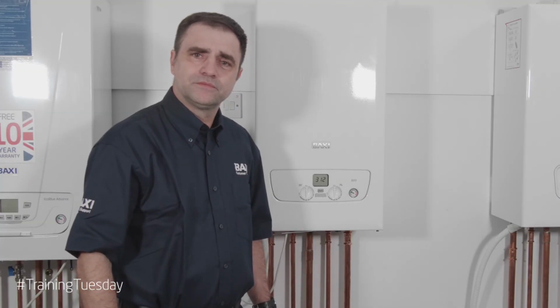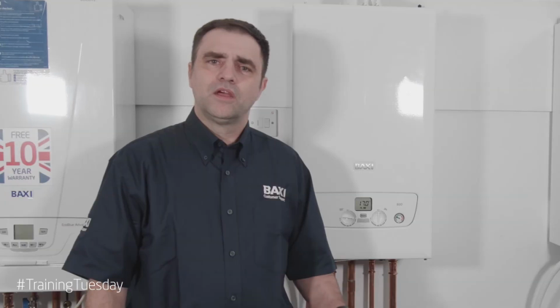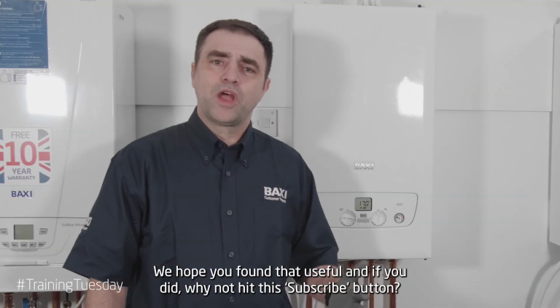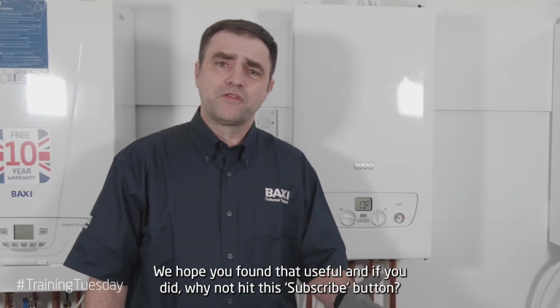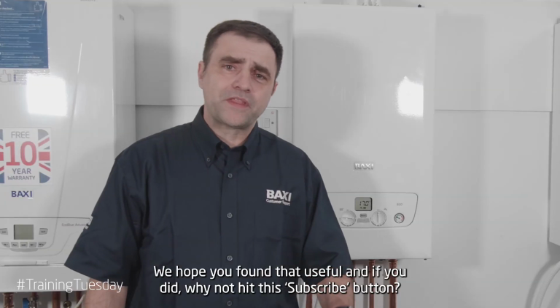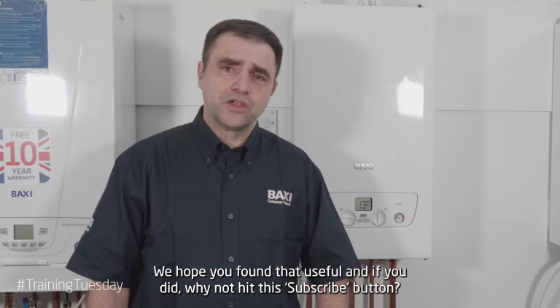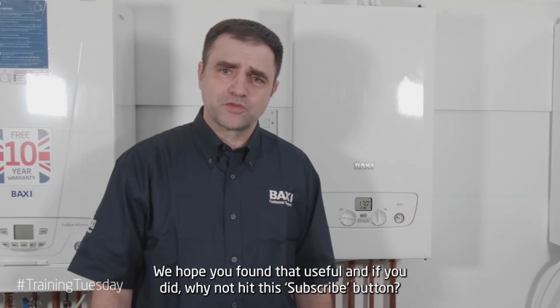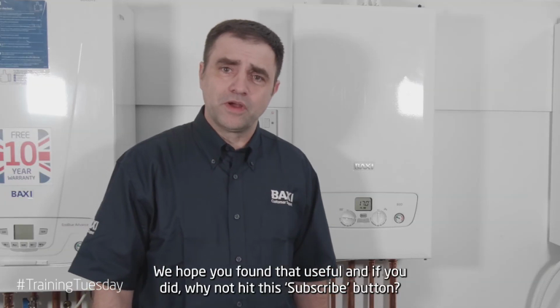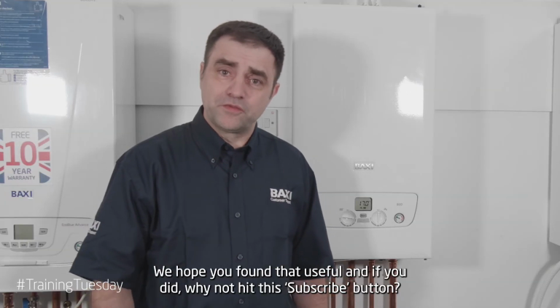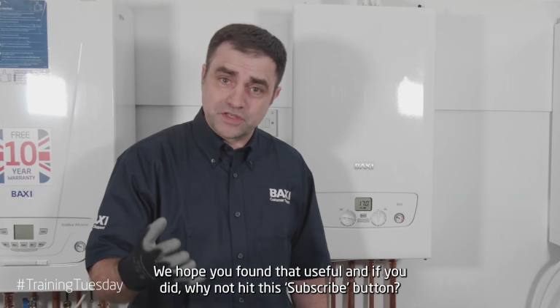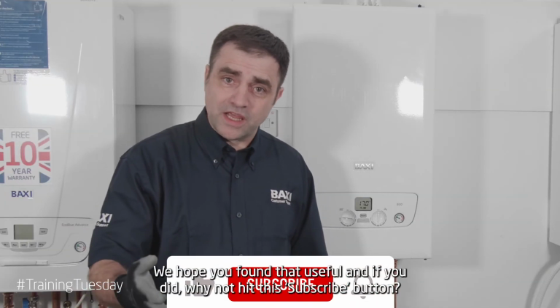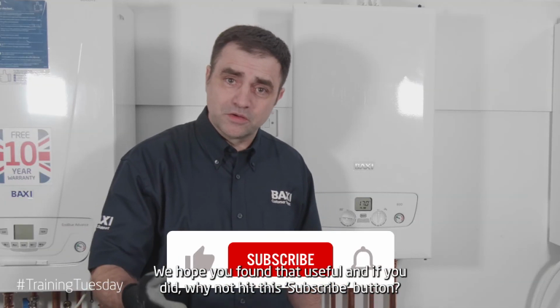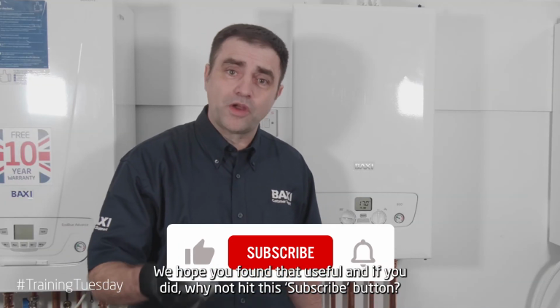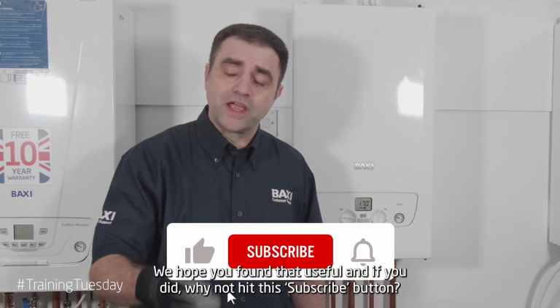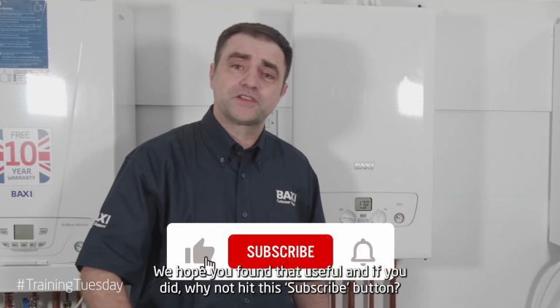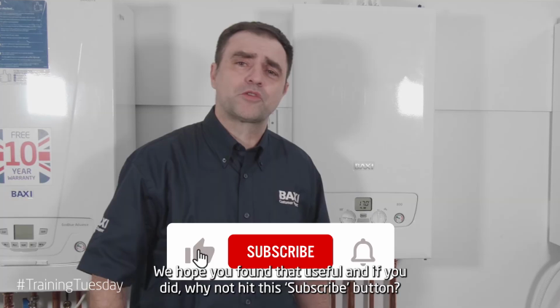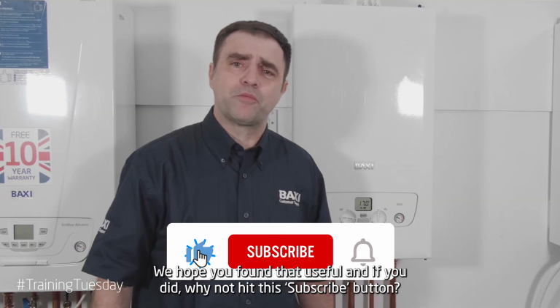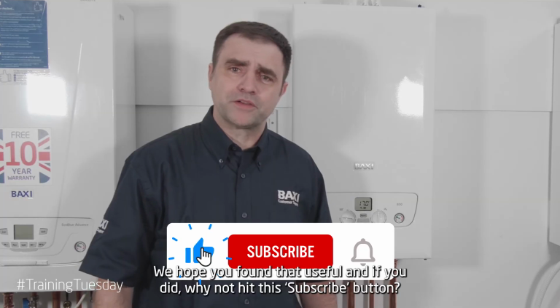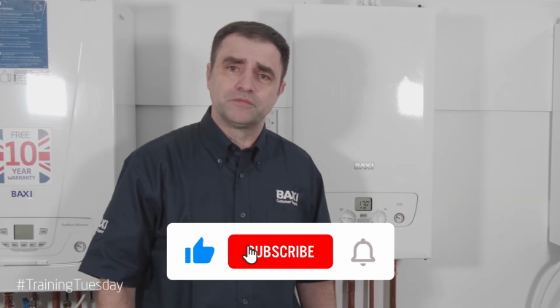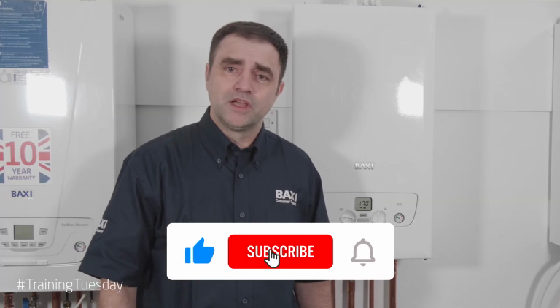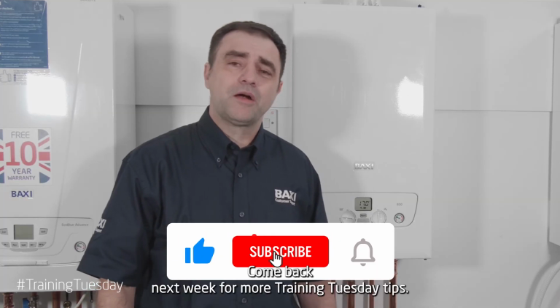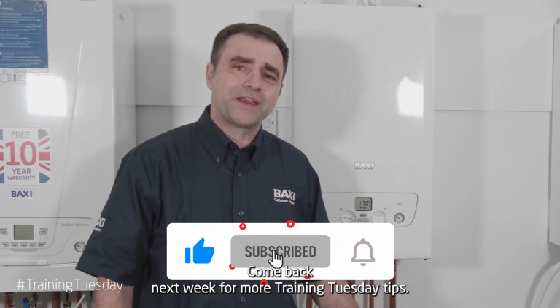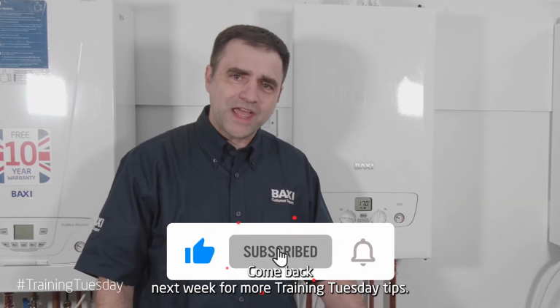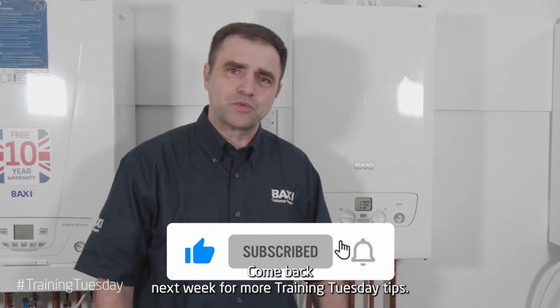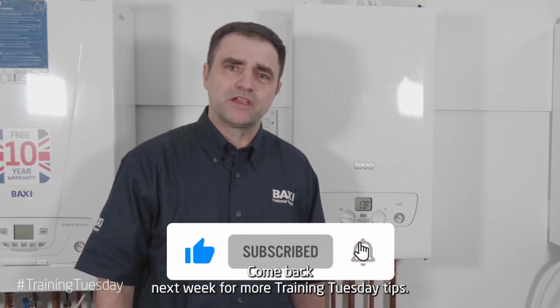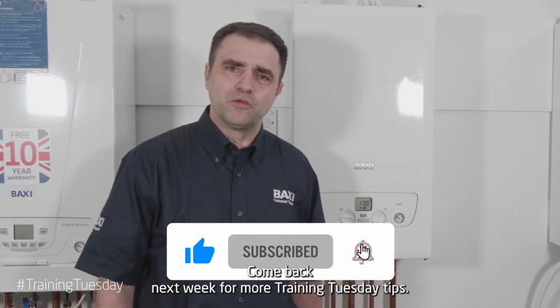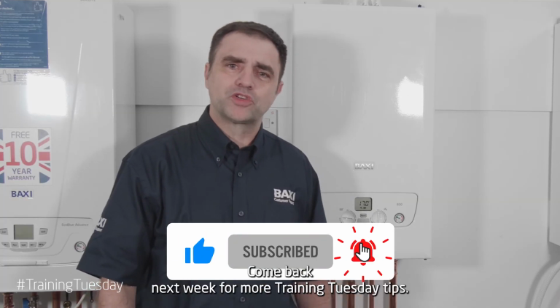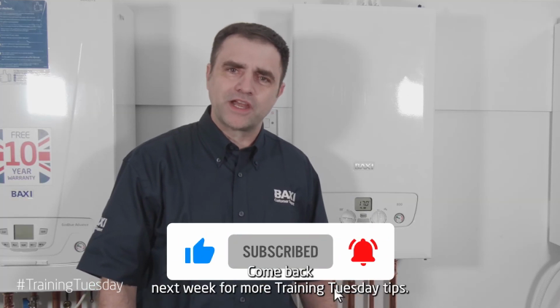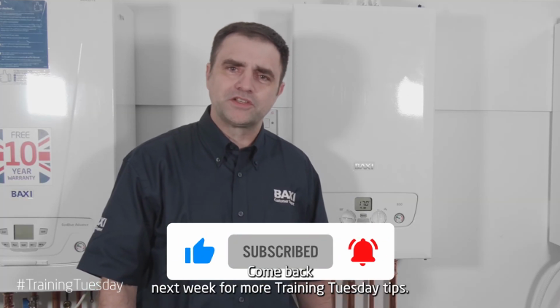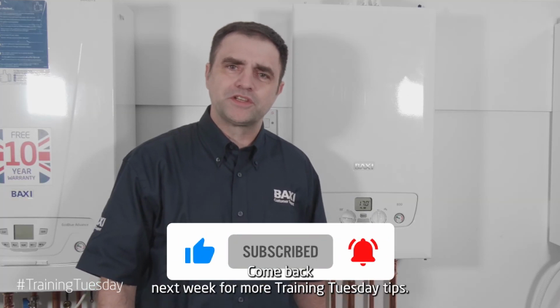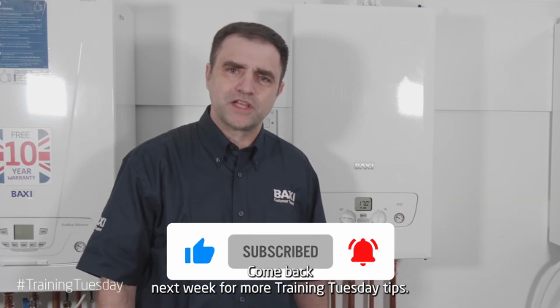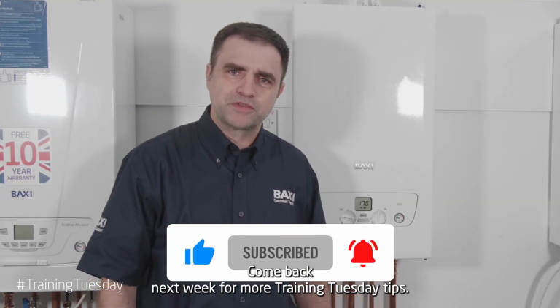We hope you found that useful and if you did, why not hit the subscribe button. Come back next week for more Training Tuesday tips.